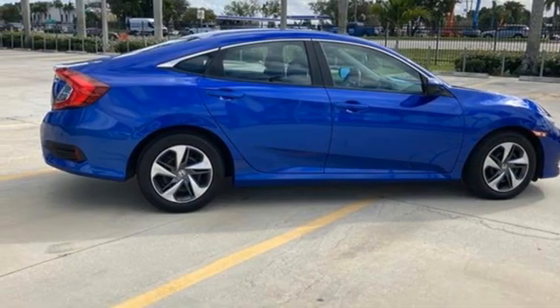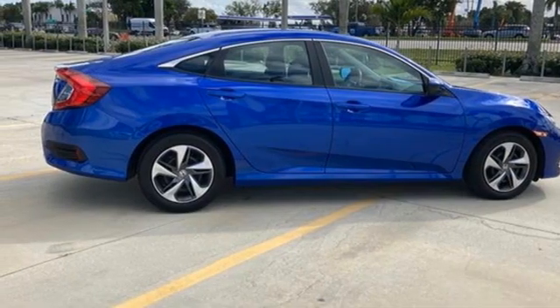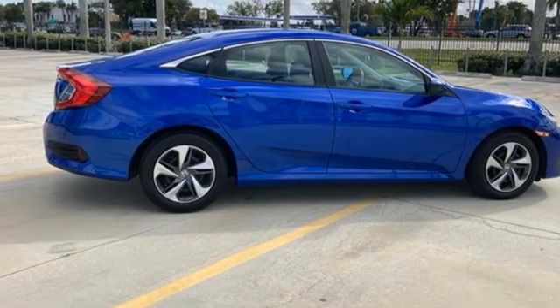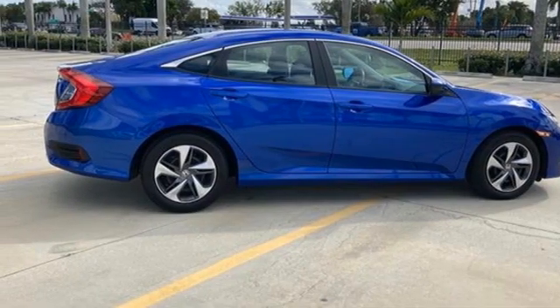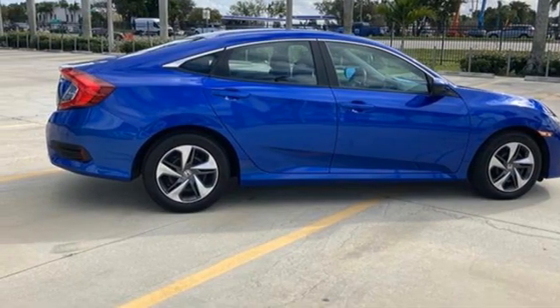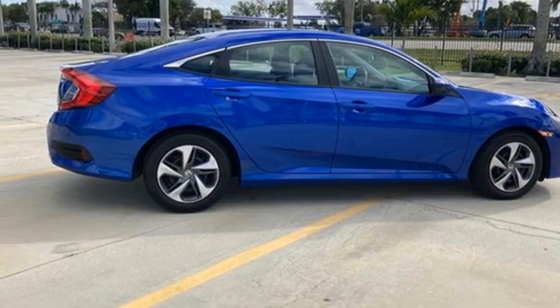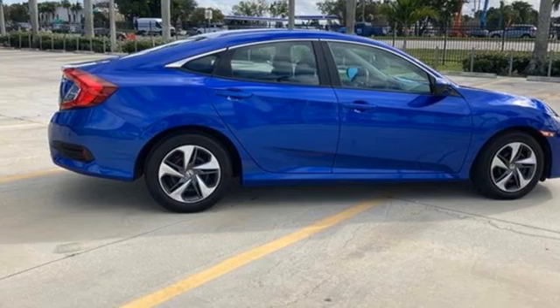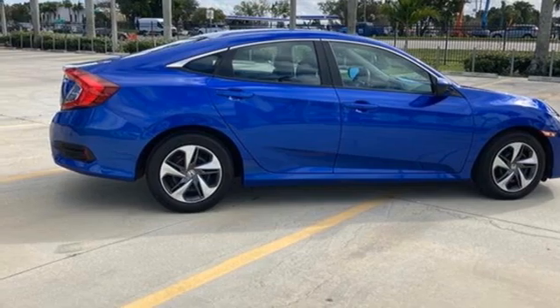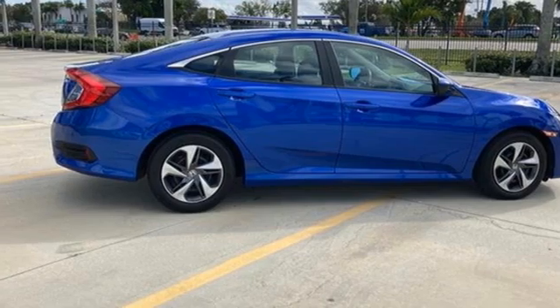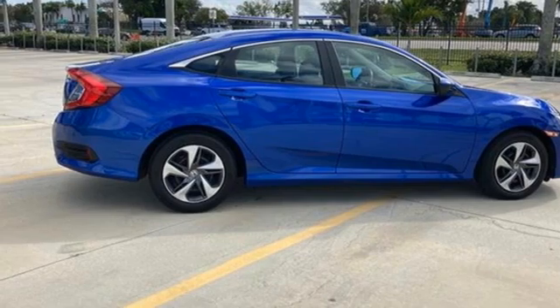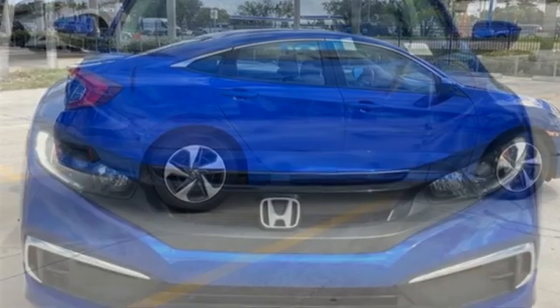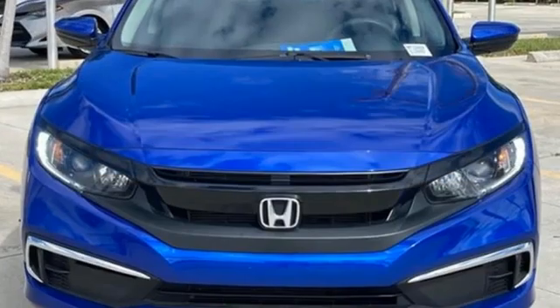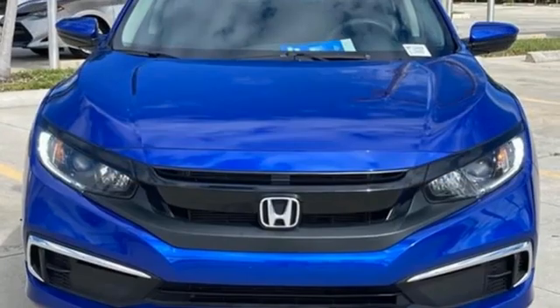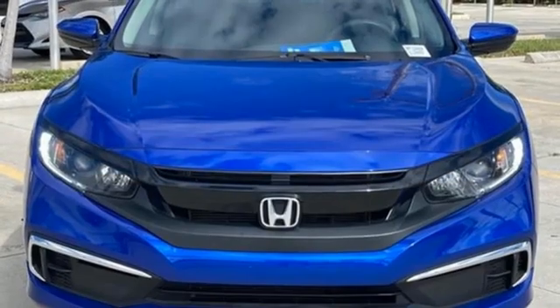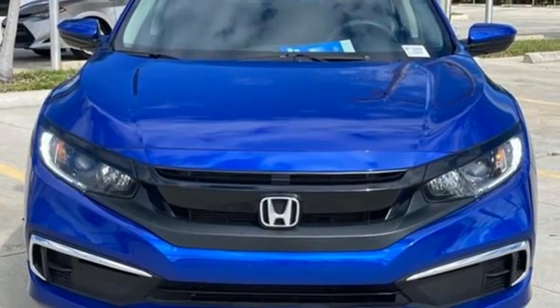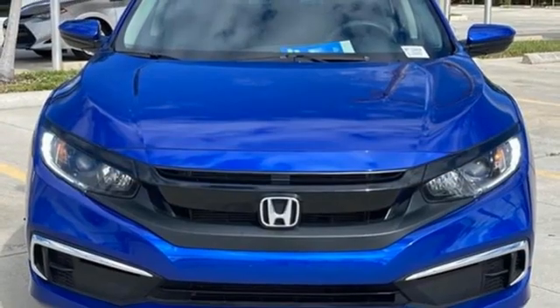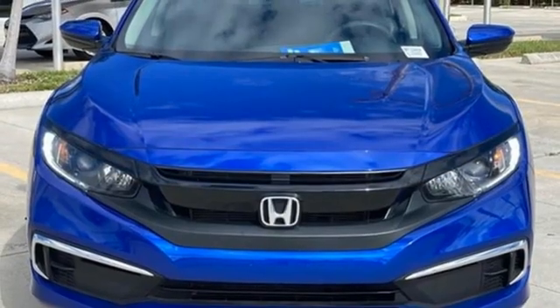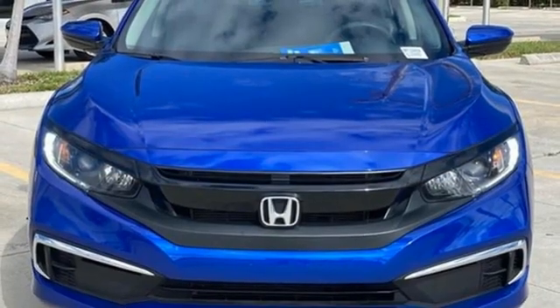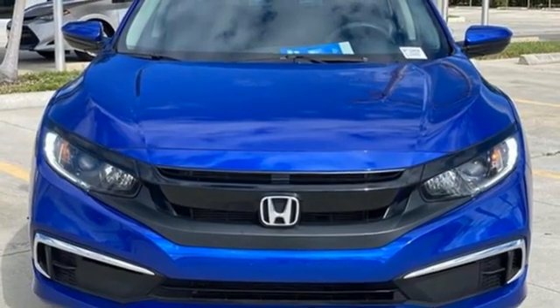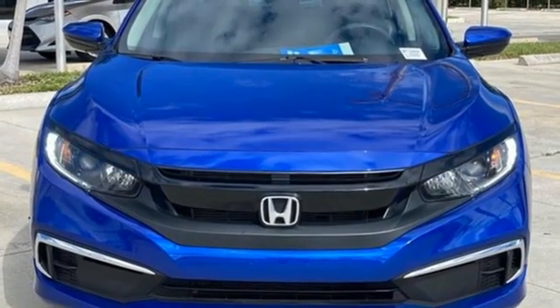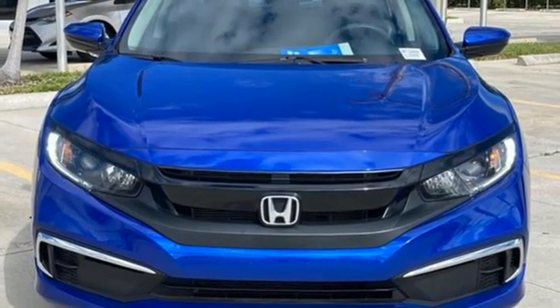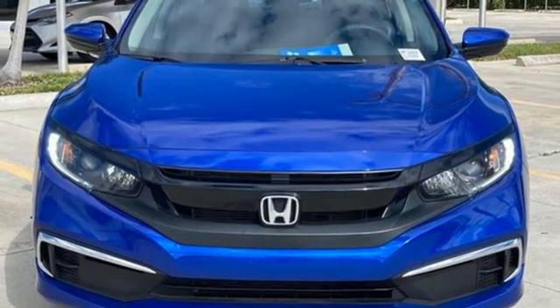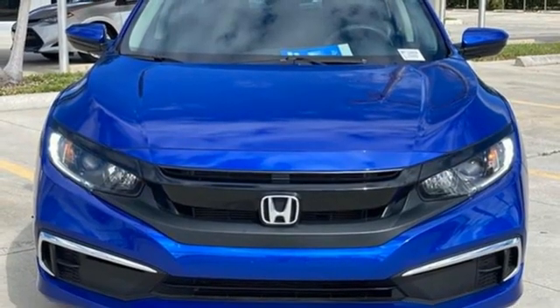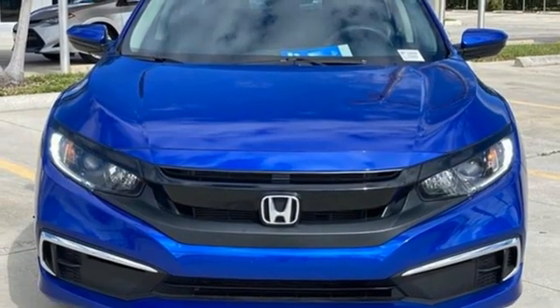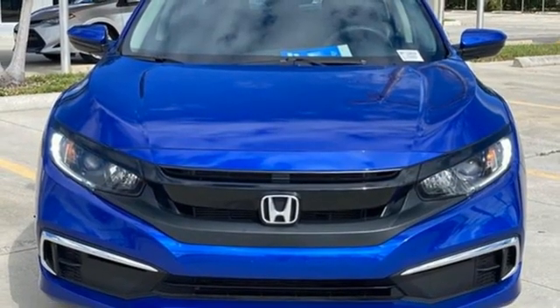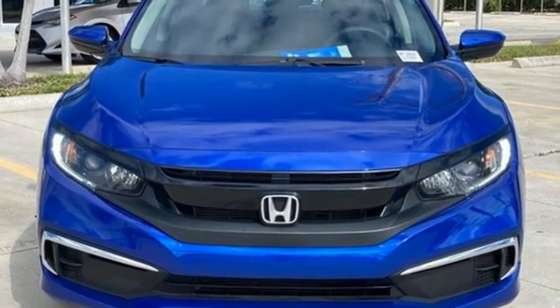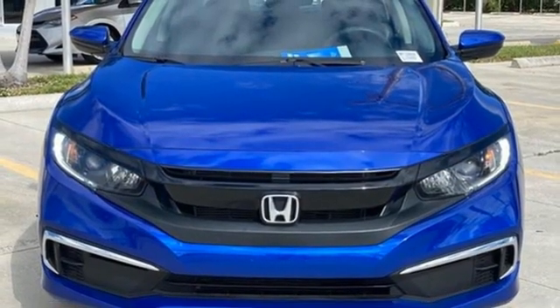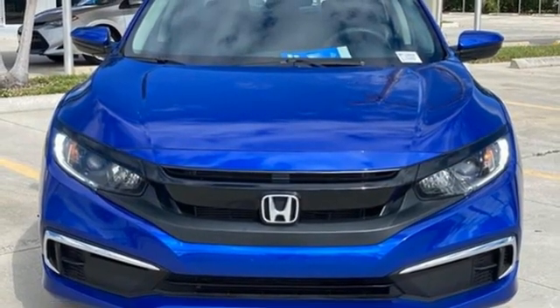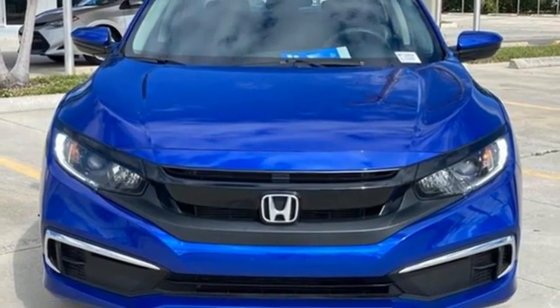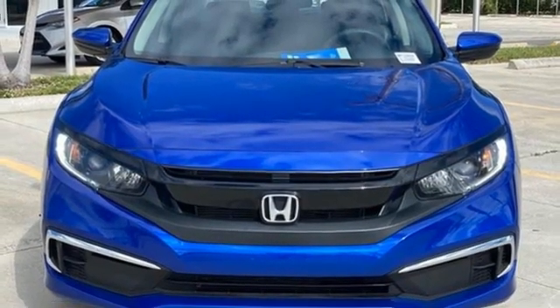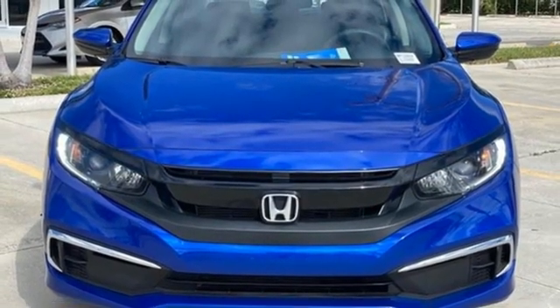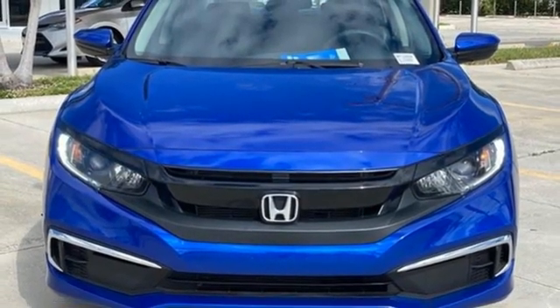Honda has a world-renowned reputation for reliability. You'll never know till you try. Test drive it today.